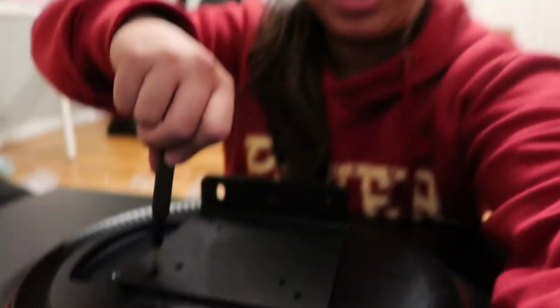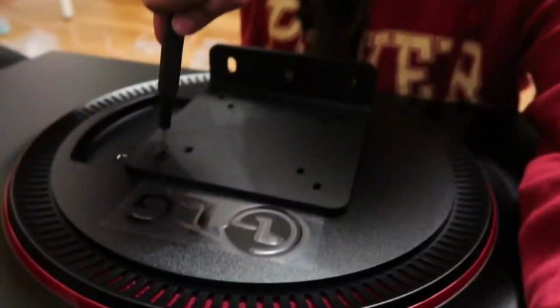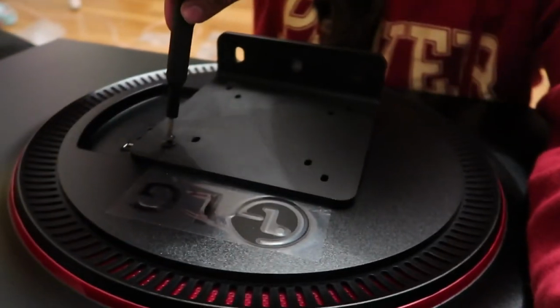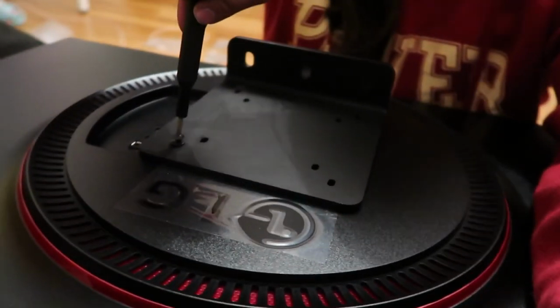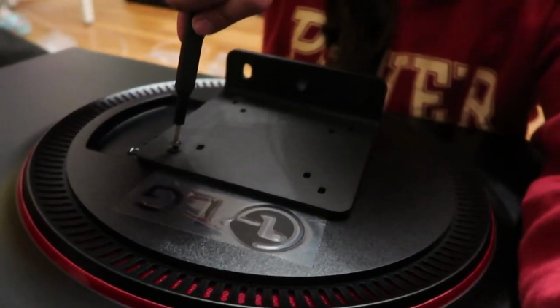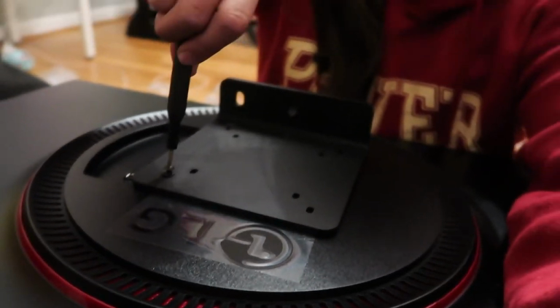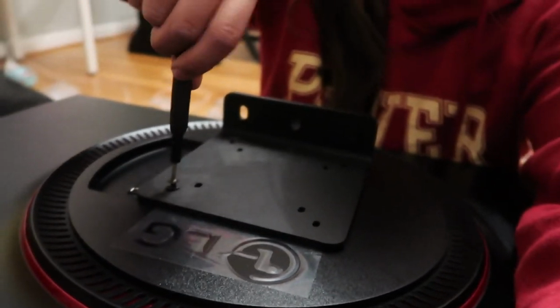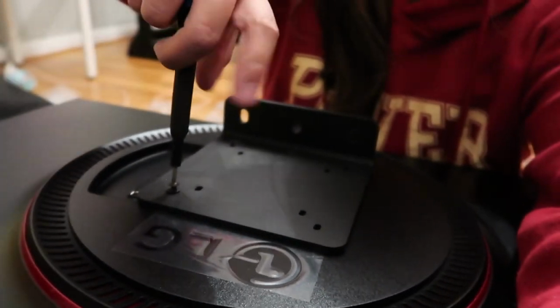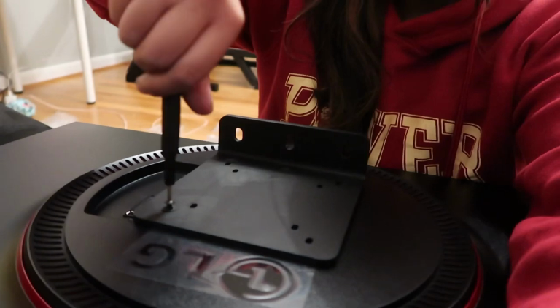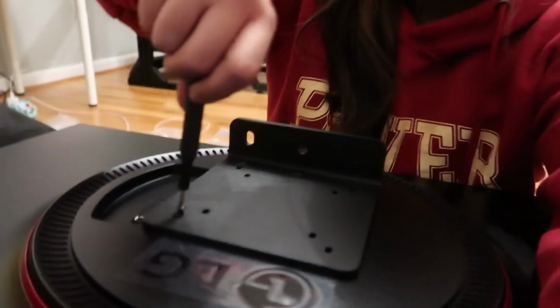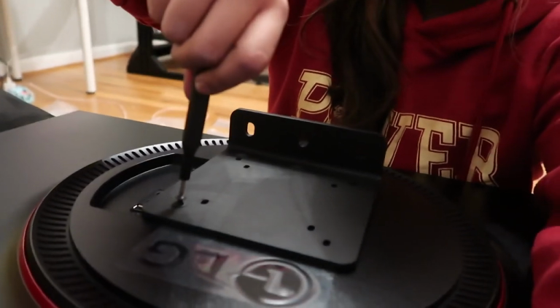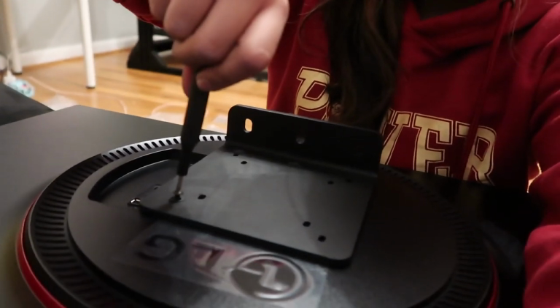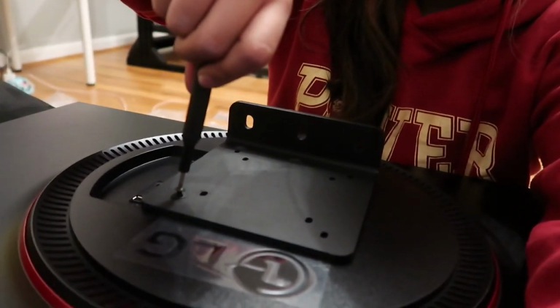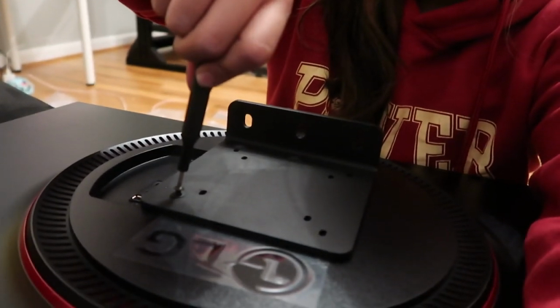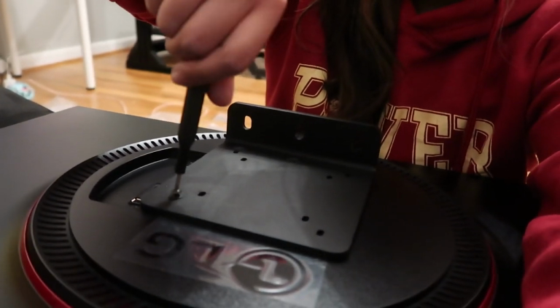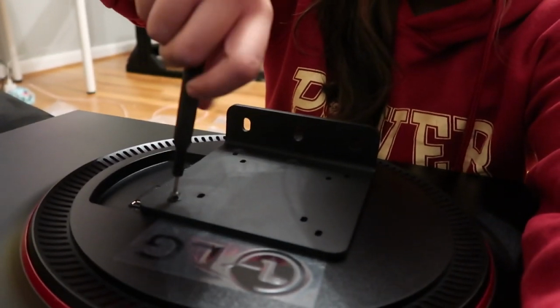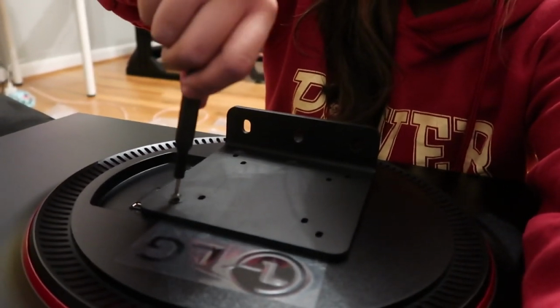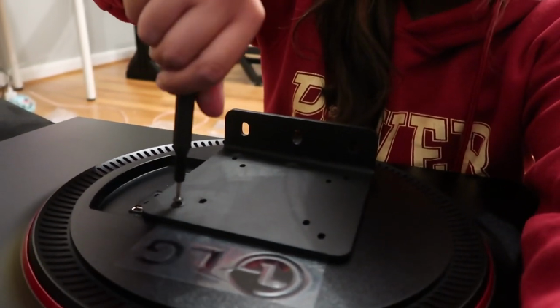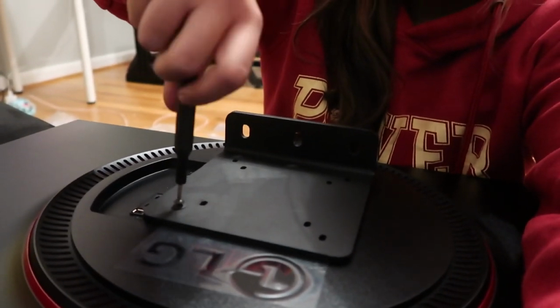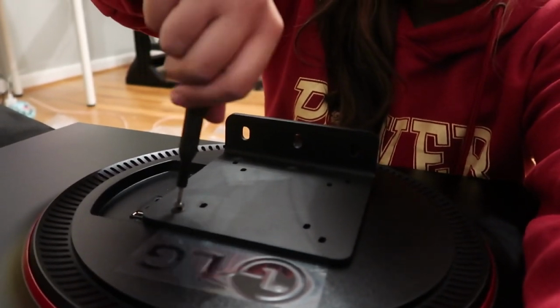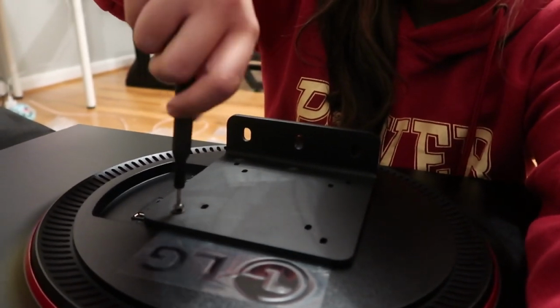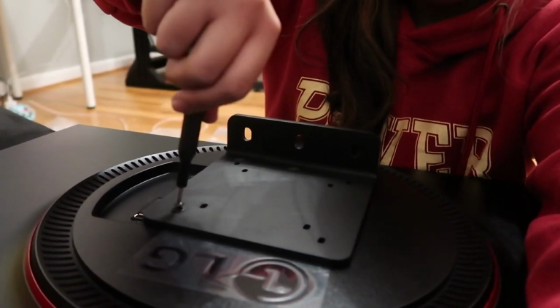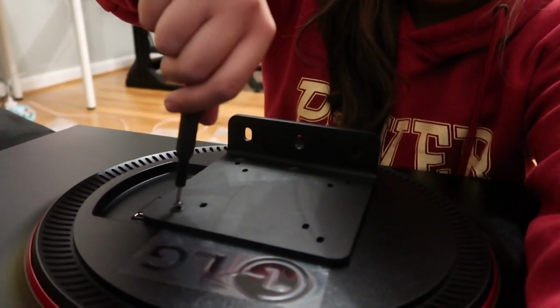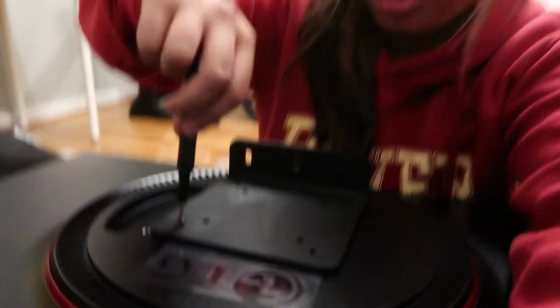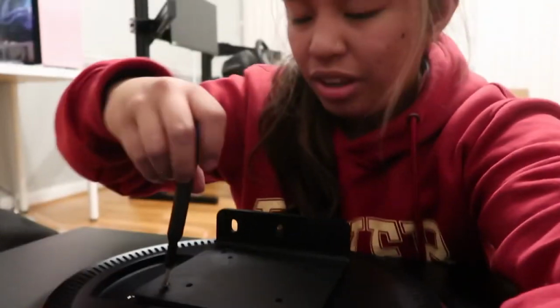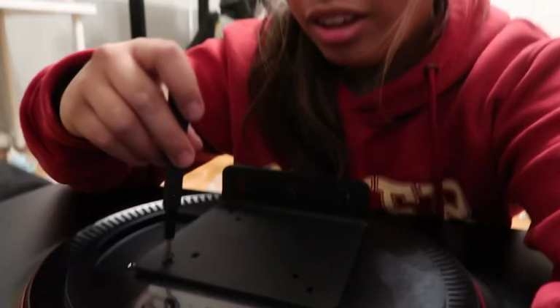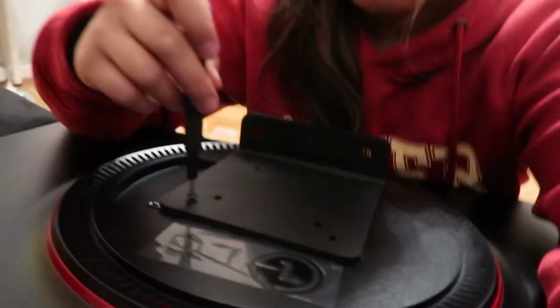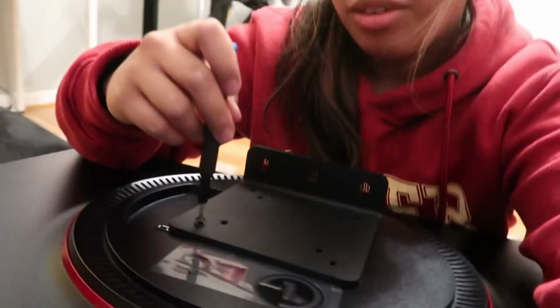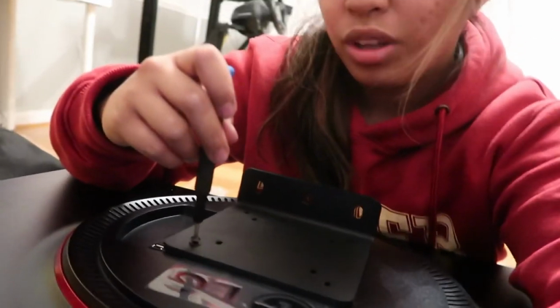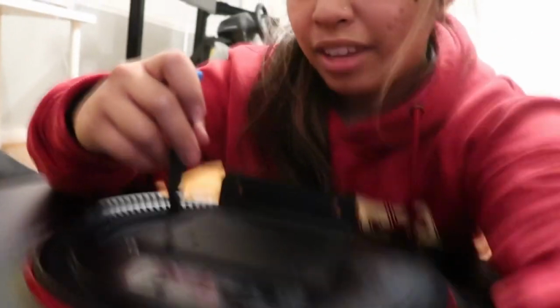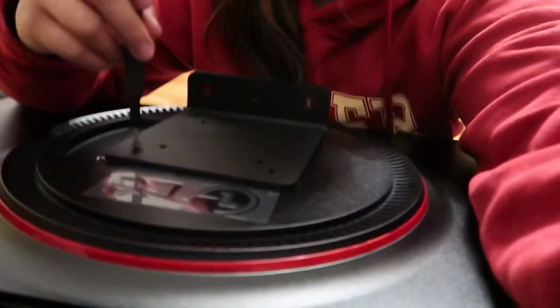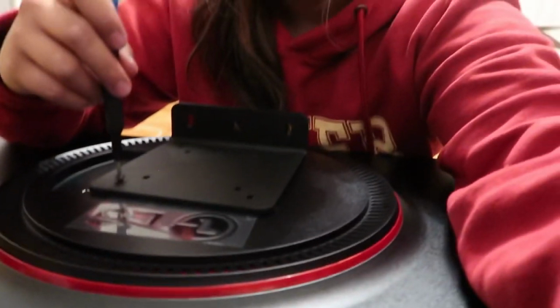By the way, in case you're wondering what I'm doing — I'm directly screwing these bolts in. Well, kind of screwing.